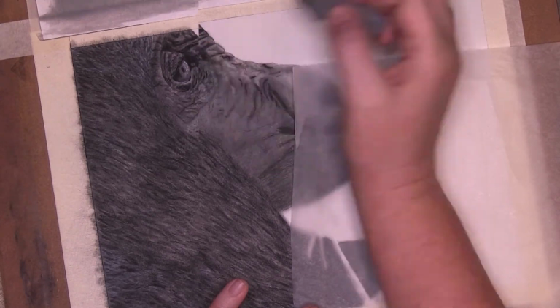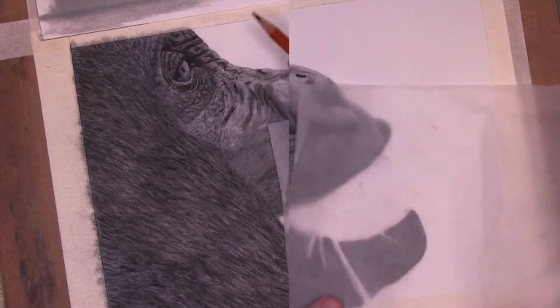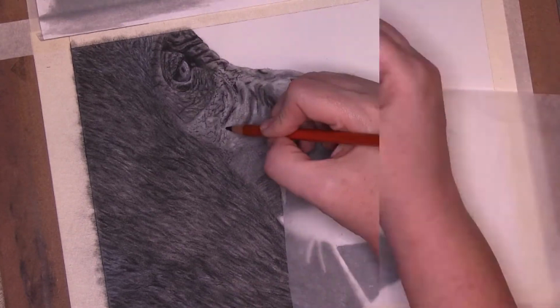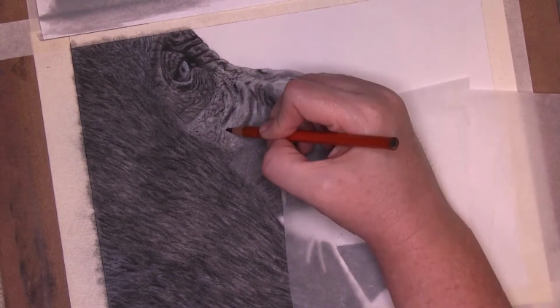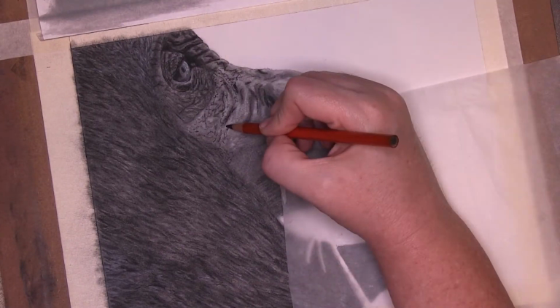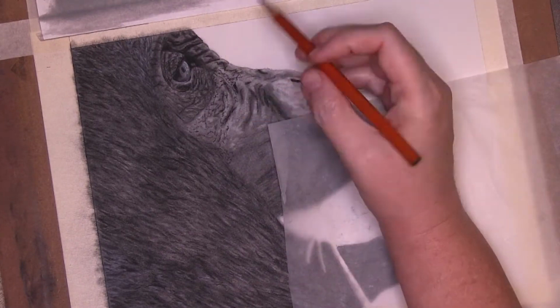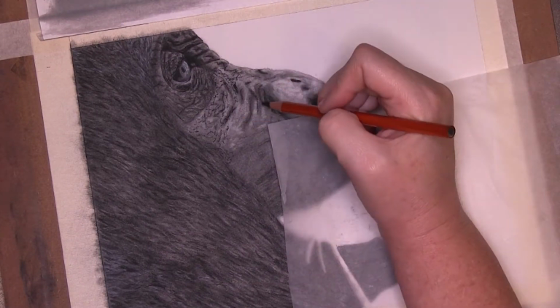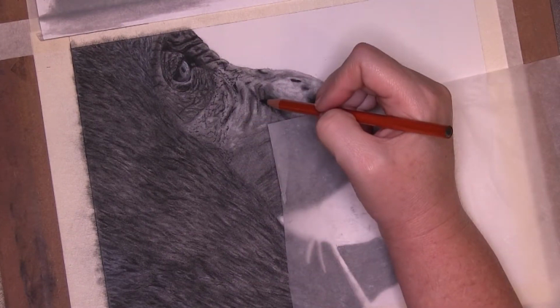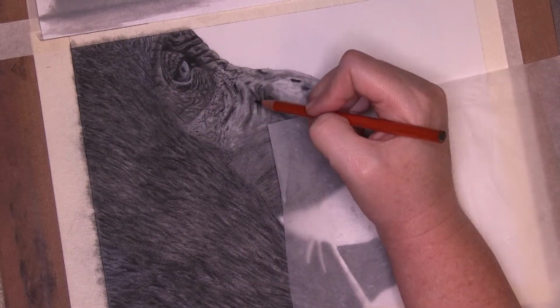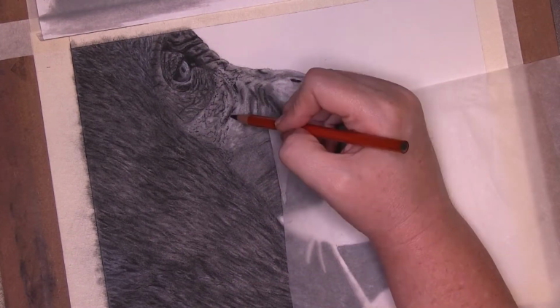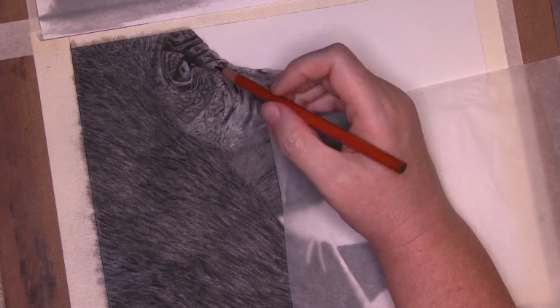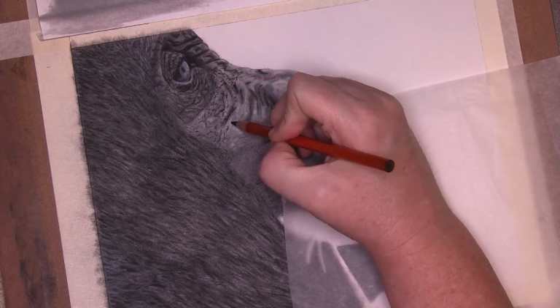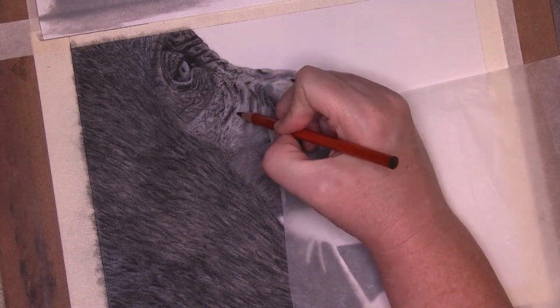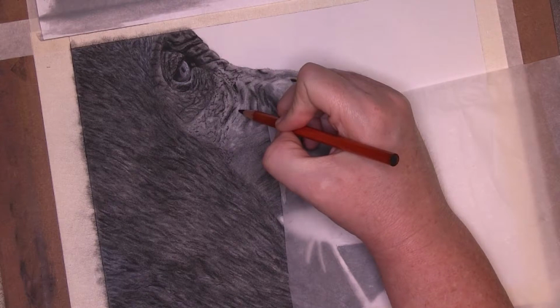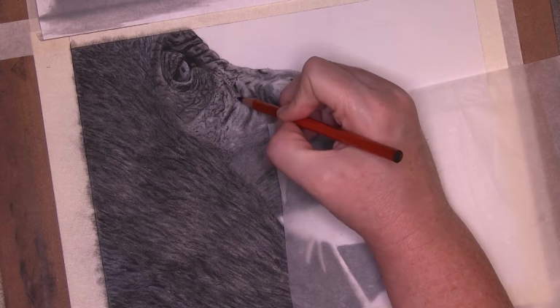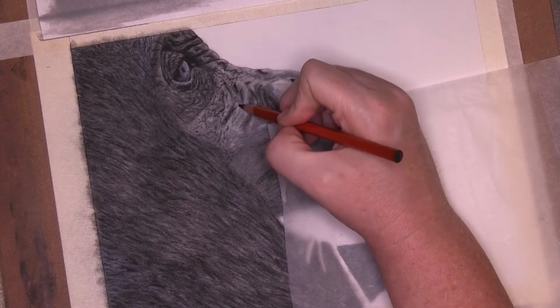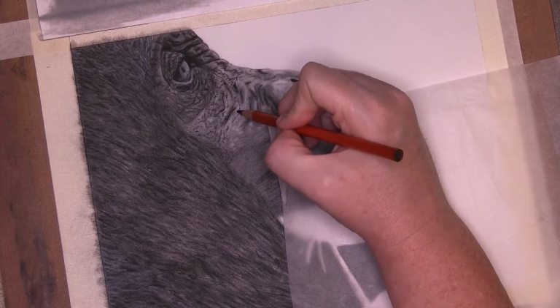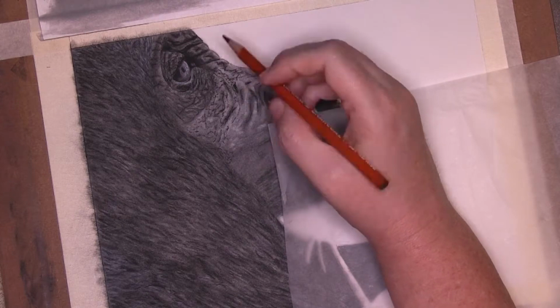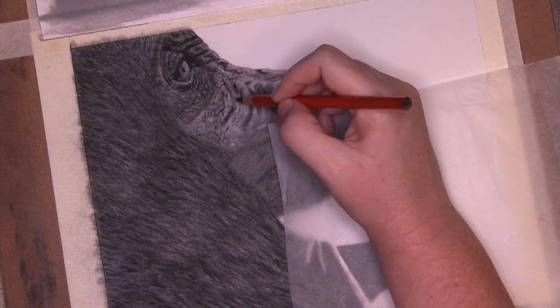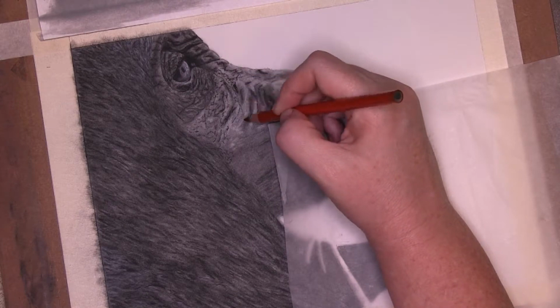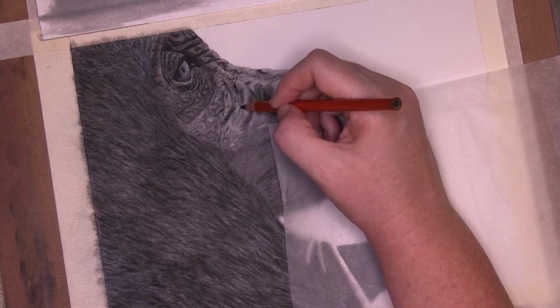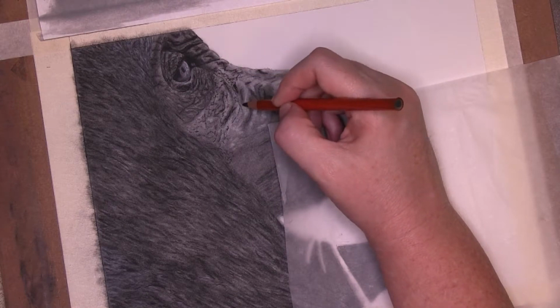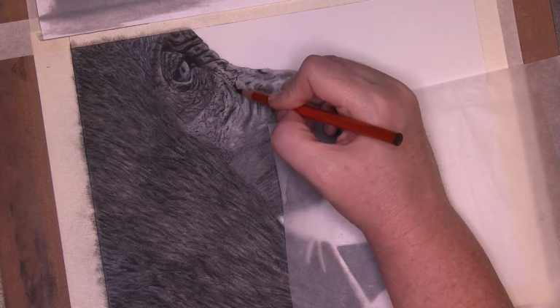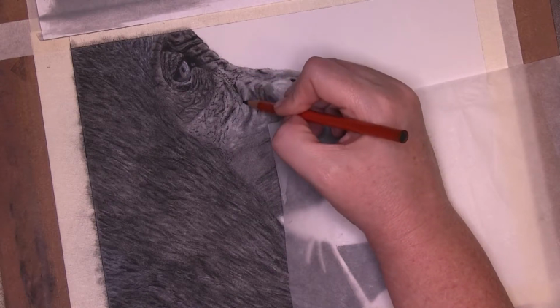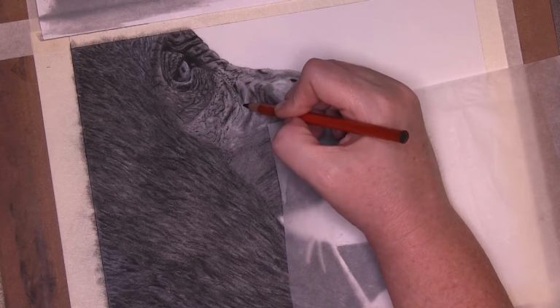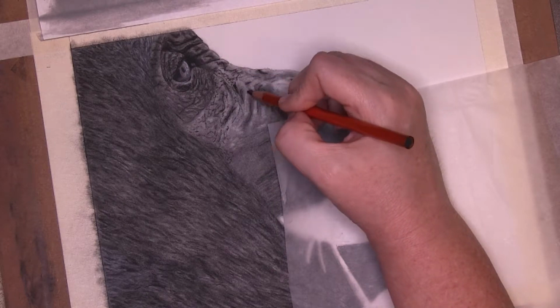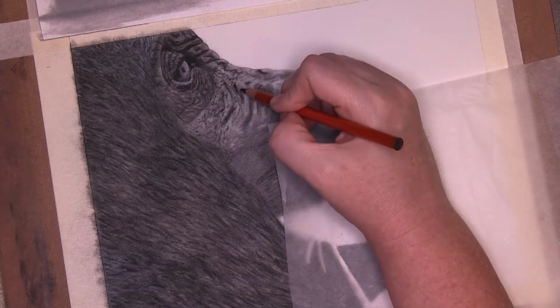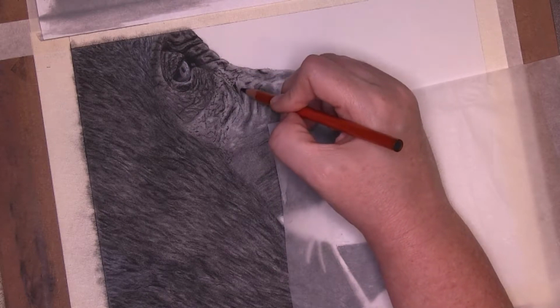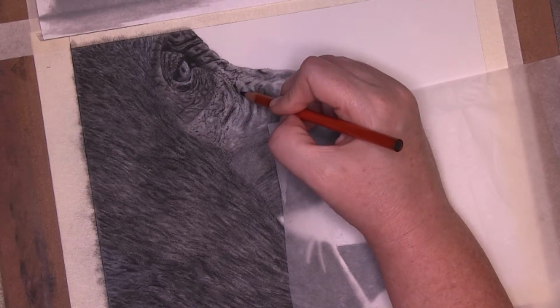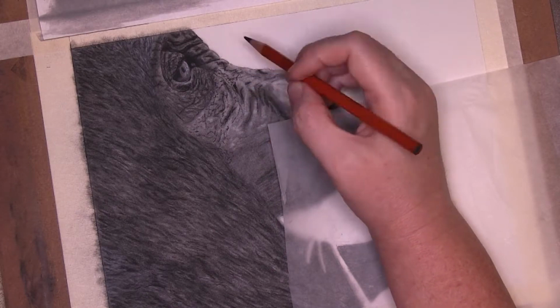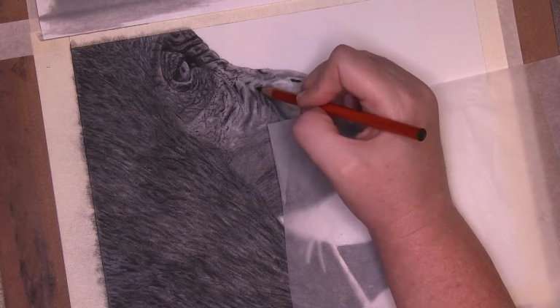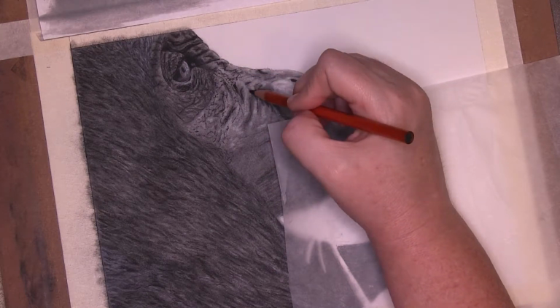I used my charcoal pencils to put in the final details on the skin and softened with the paintbrush.